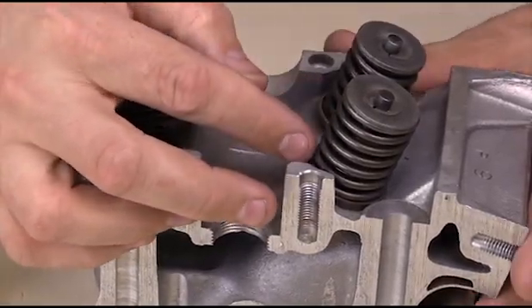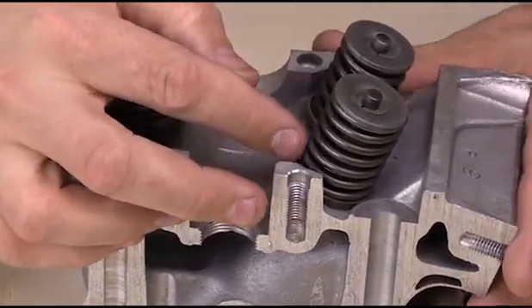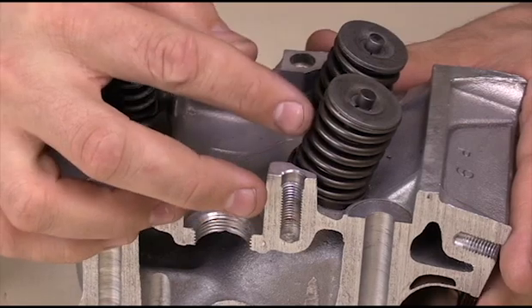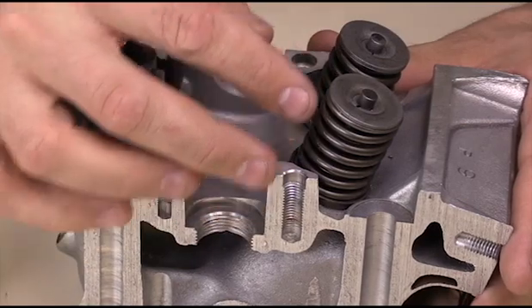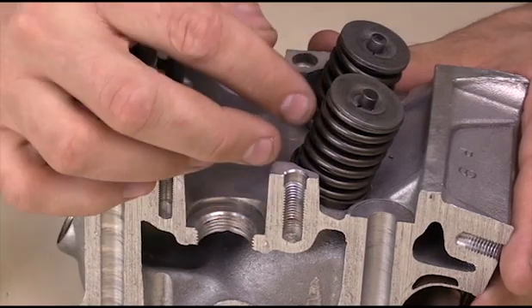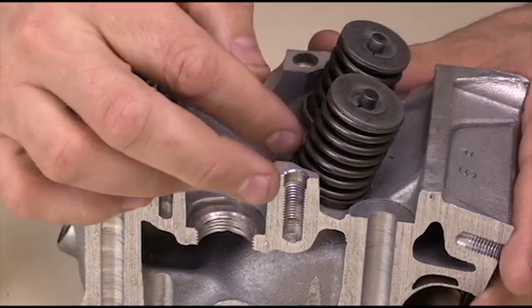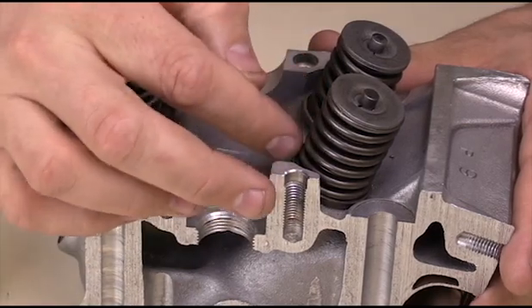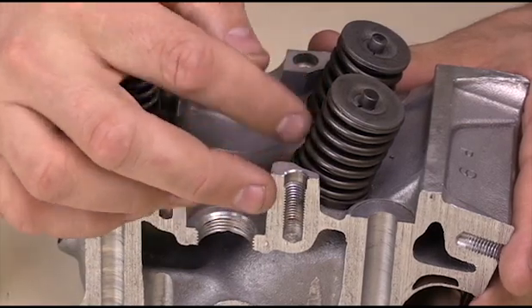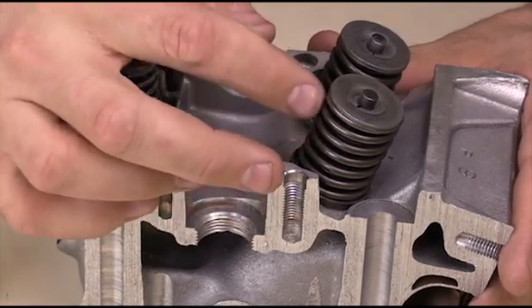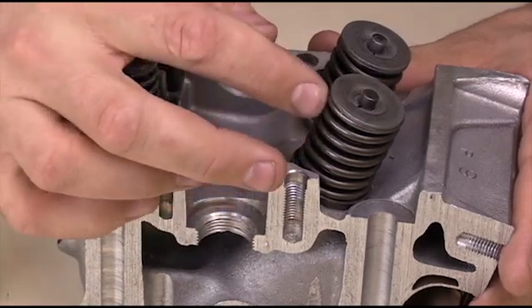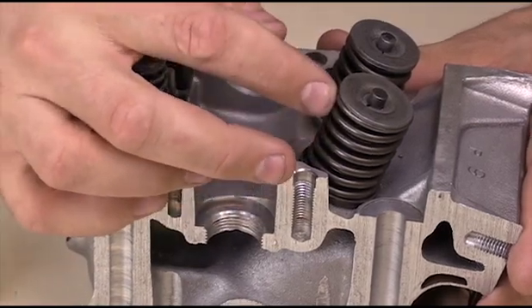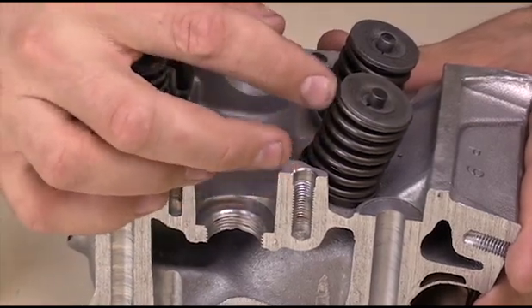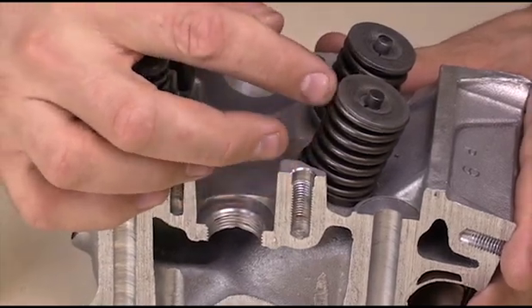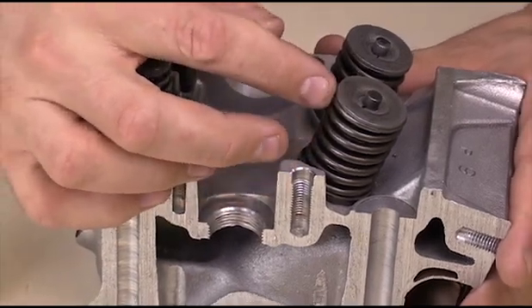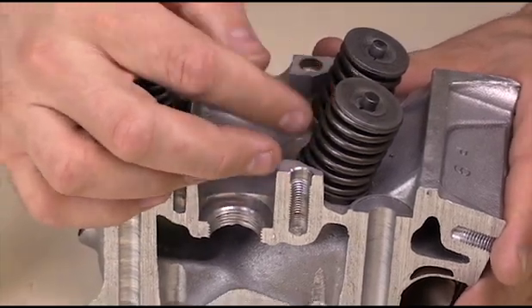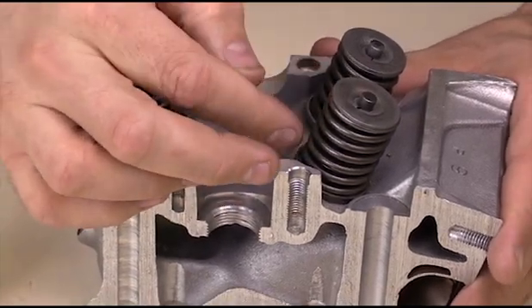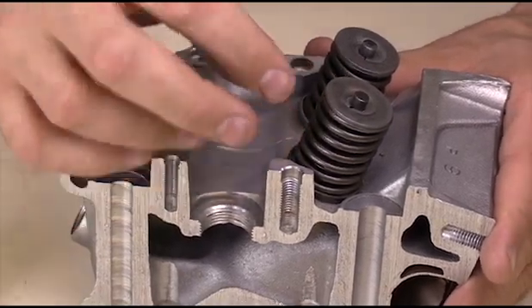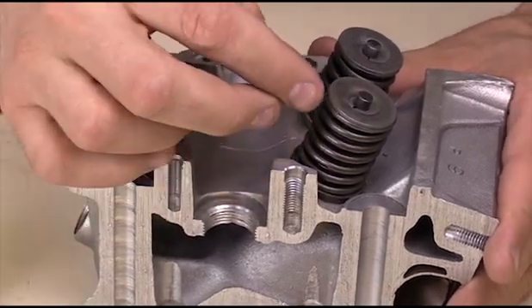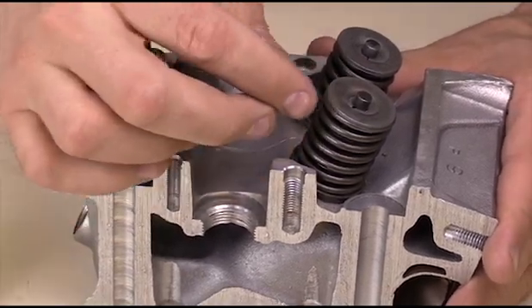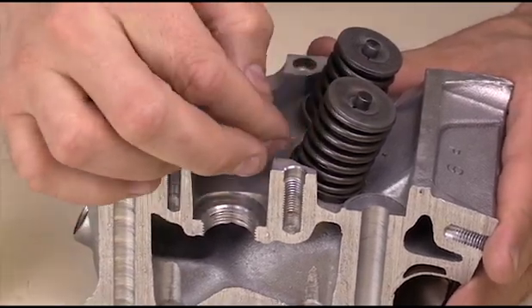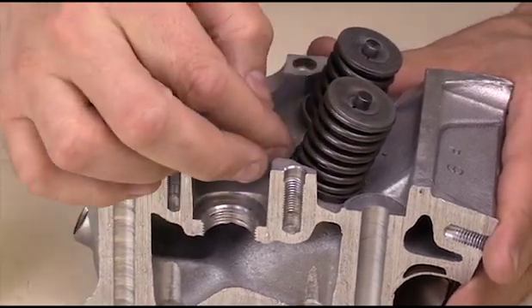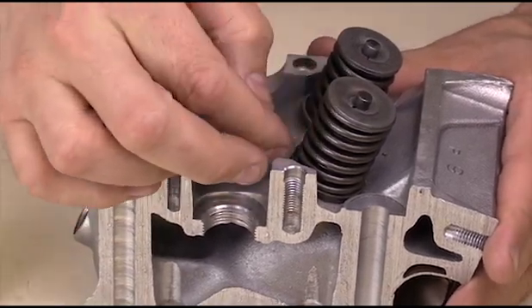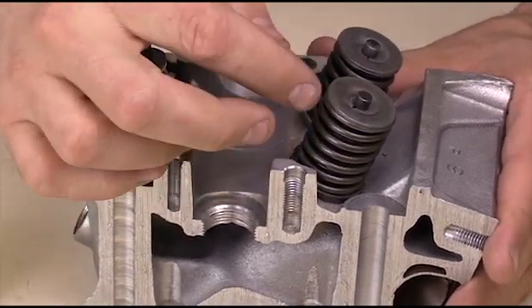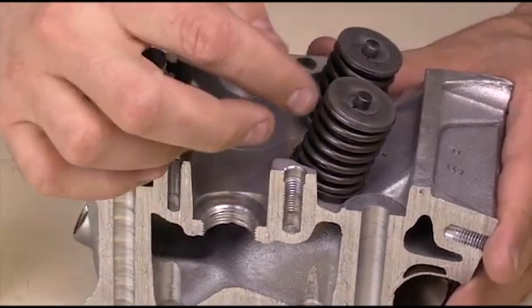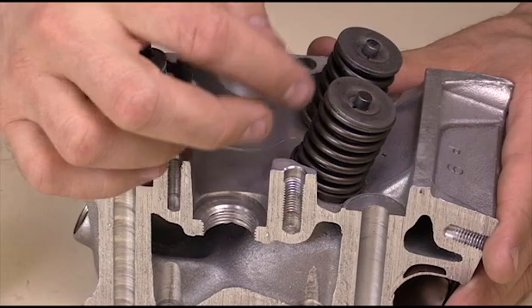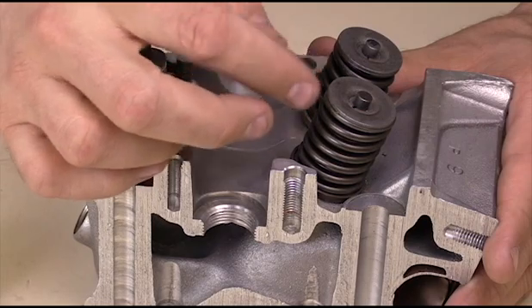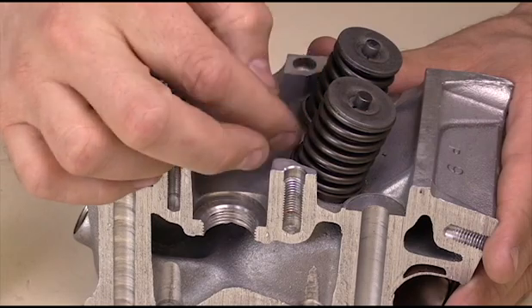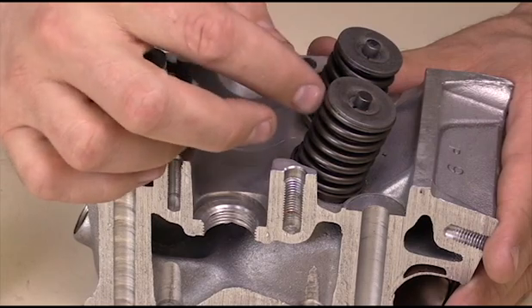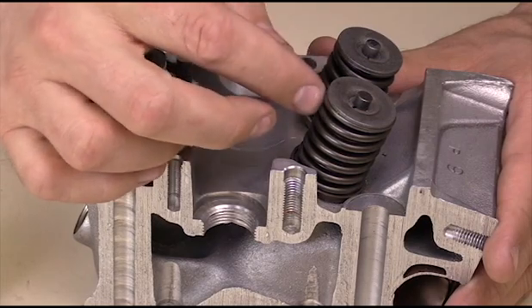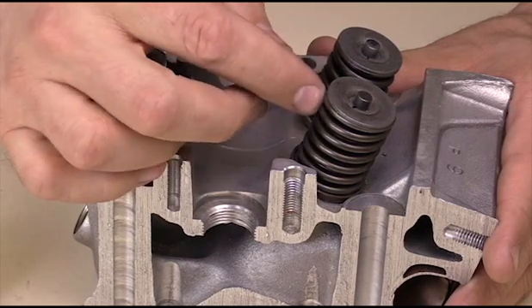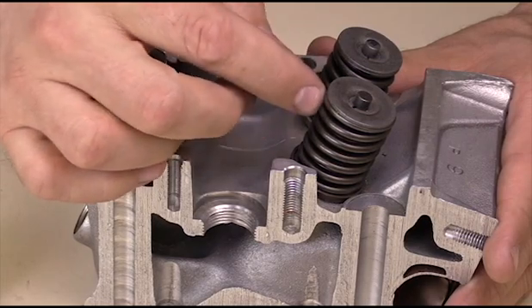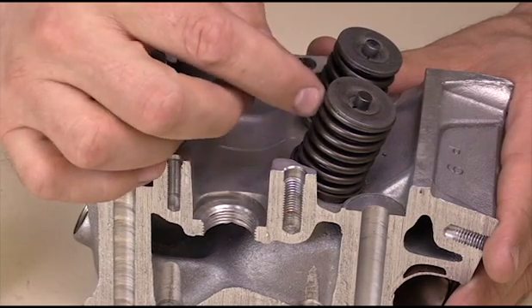Each of these springs has a certain amount of tension built inside of it in the metal to be able to return it to the closed position.